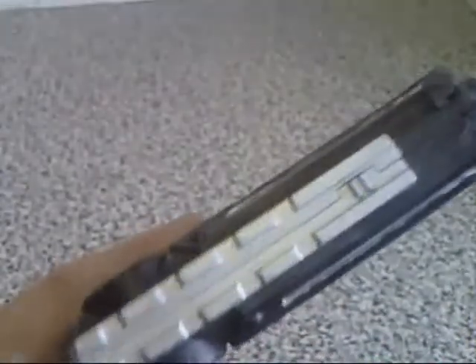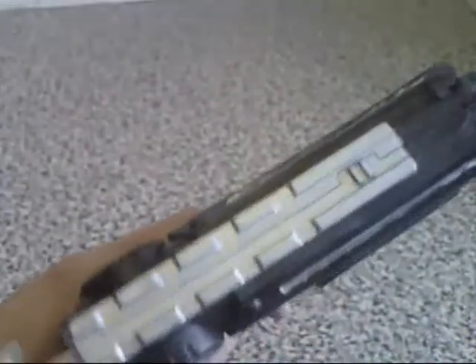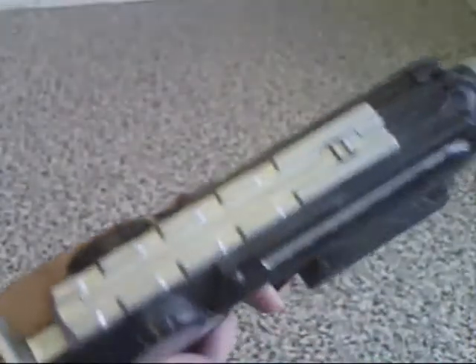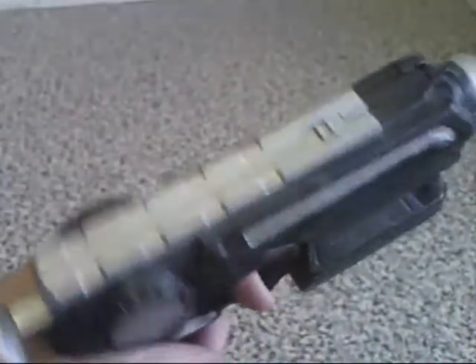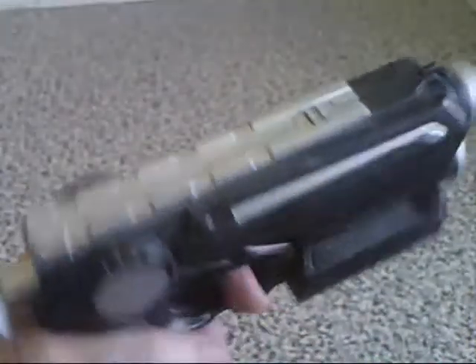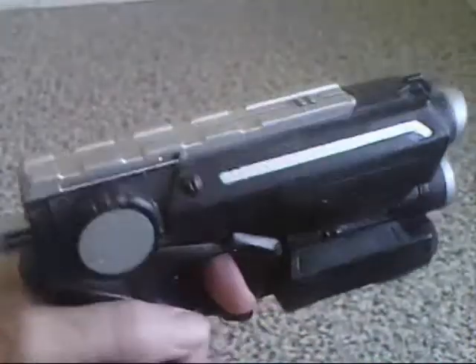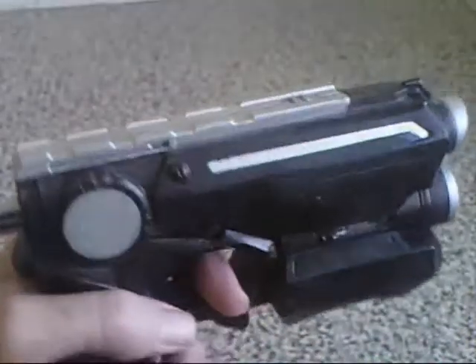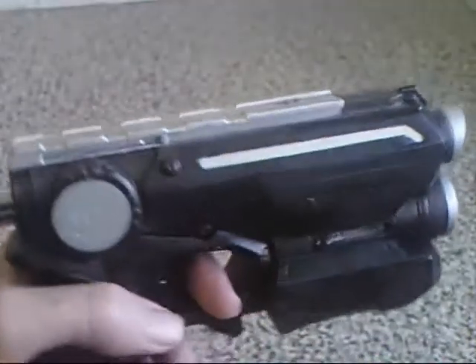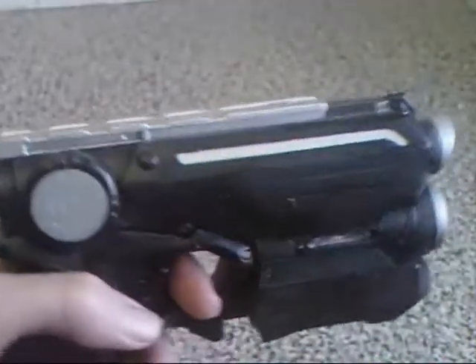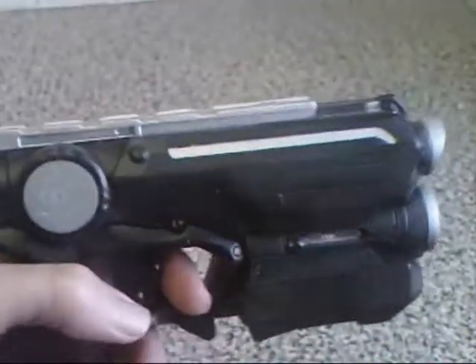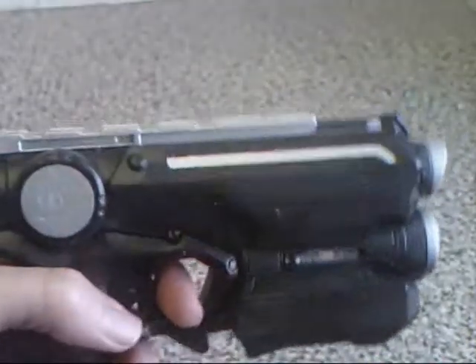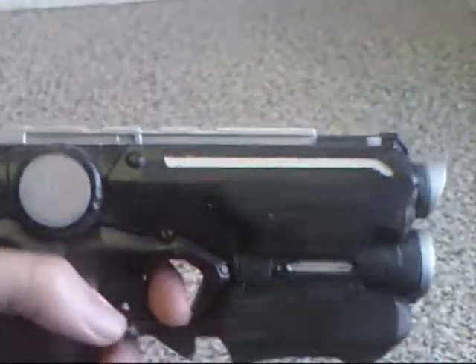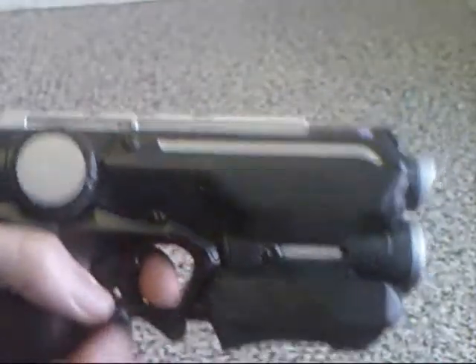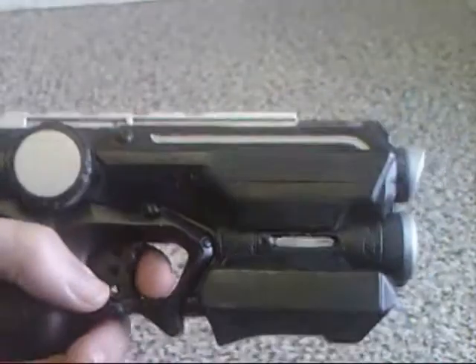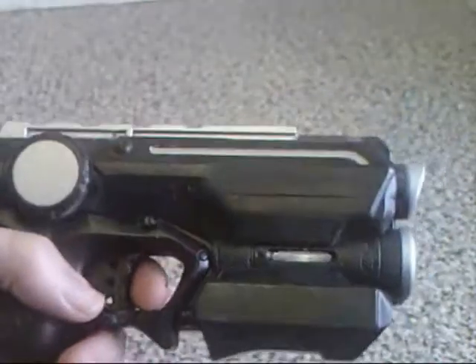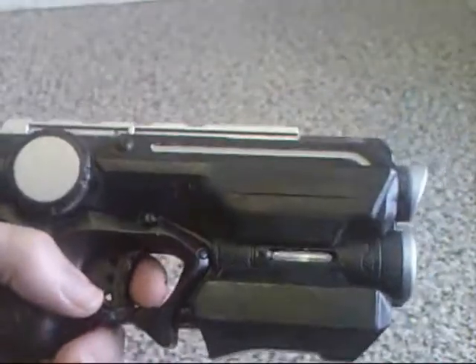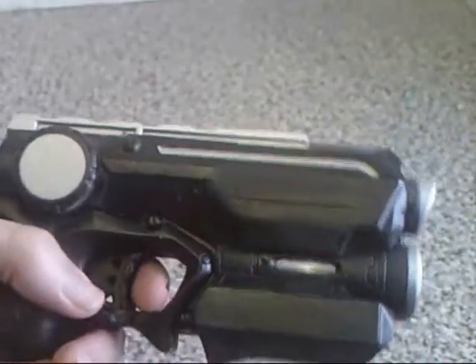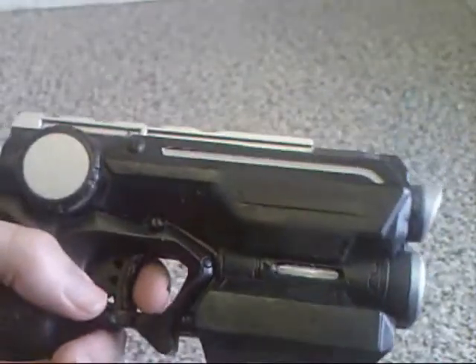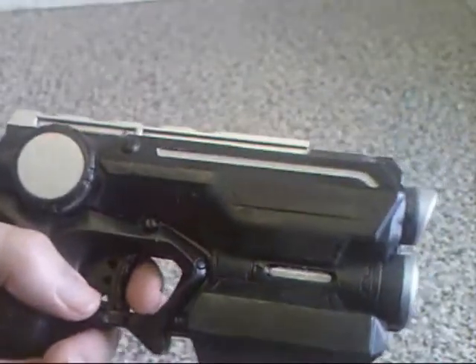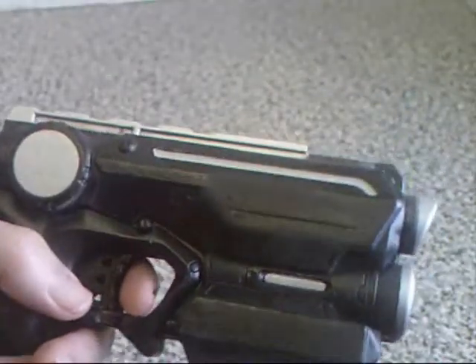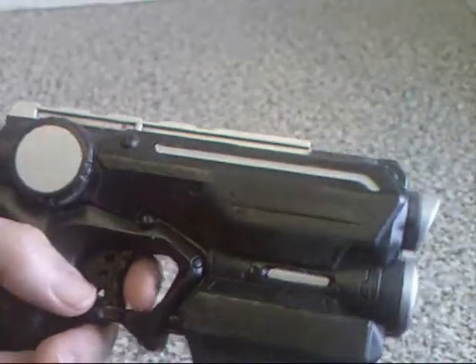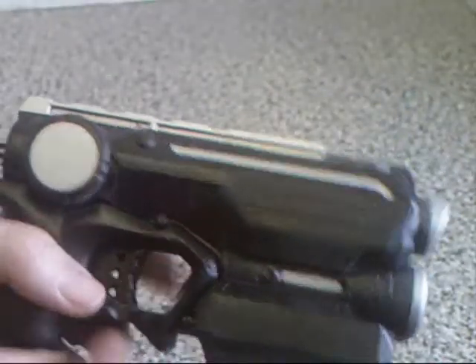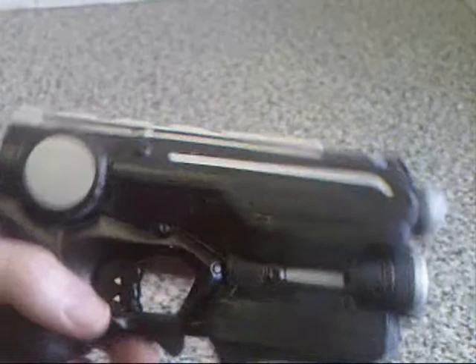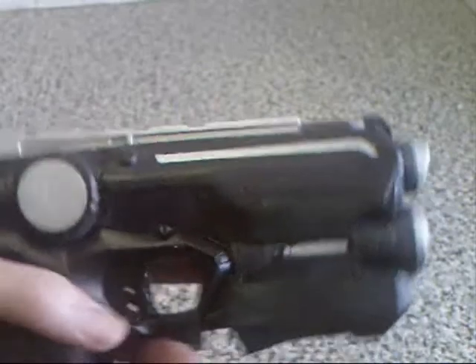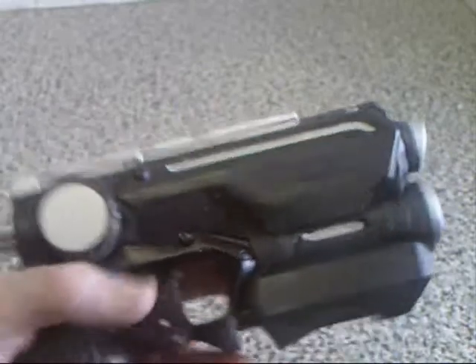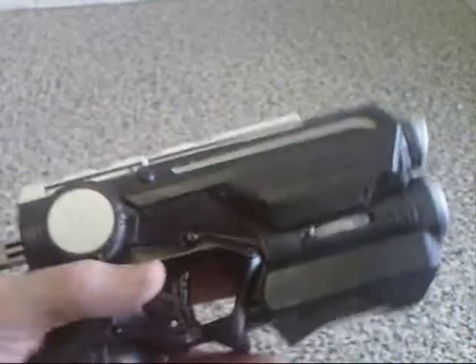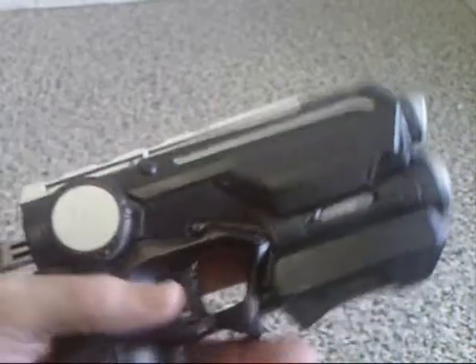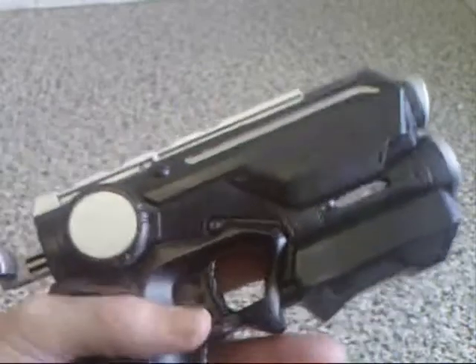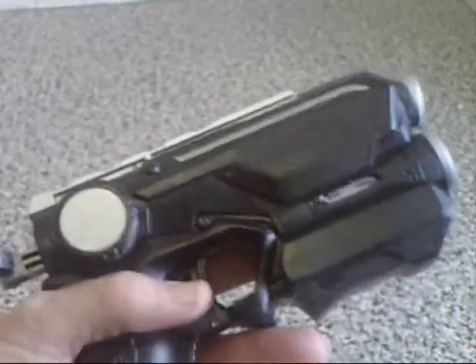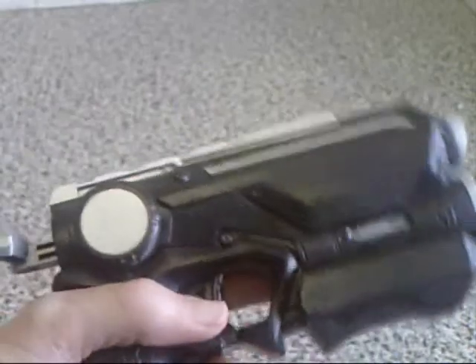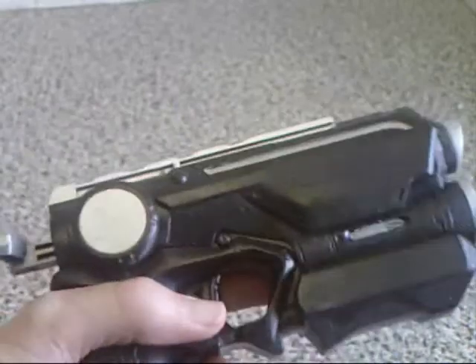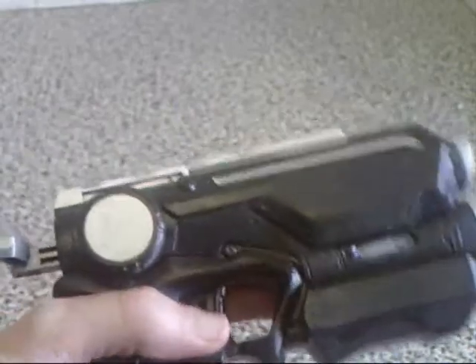It's just basic matte black with chrome — it looks very gothic-y, very slick, very sleek, very covert.